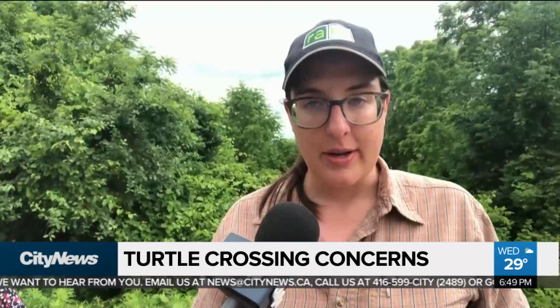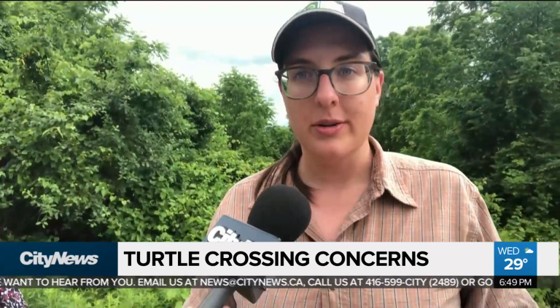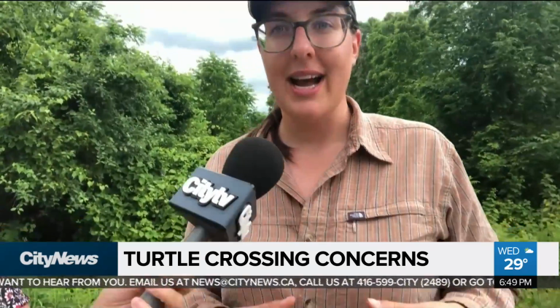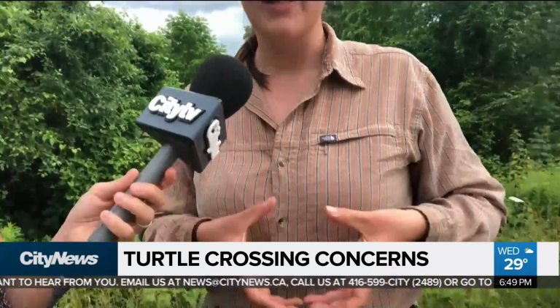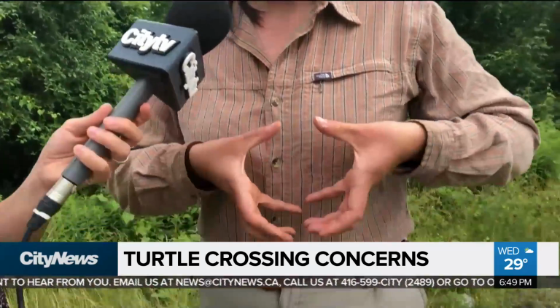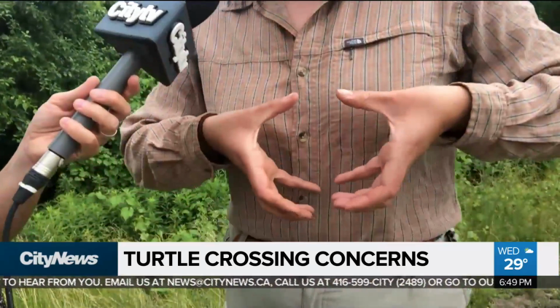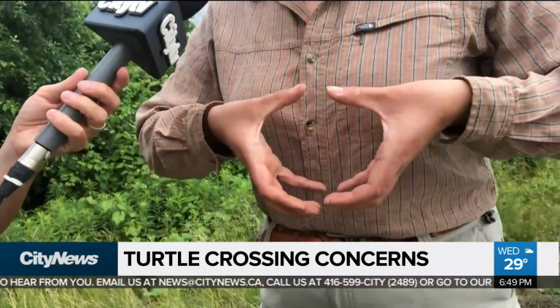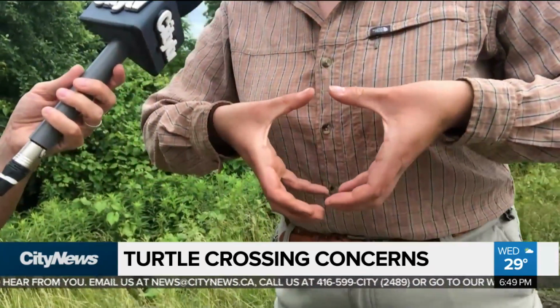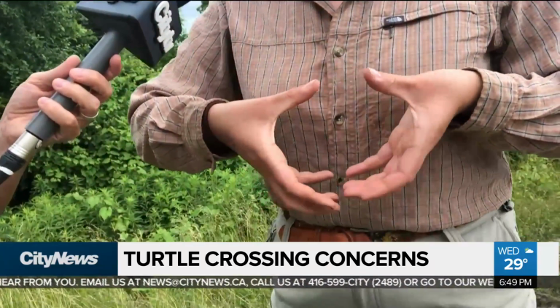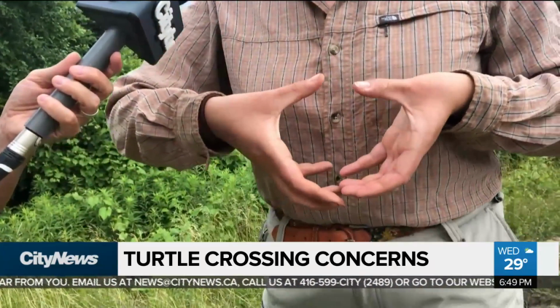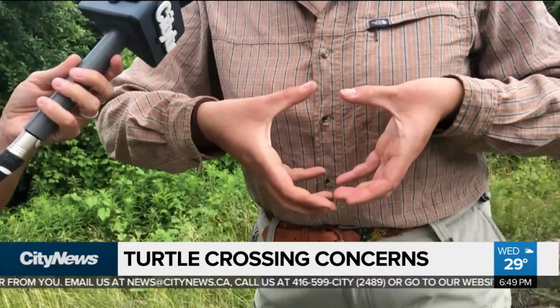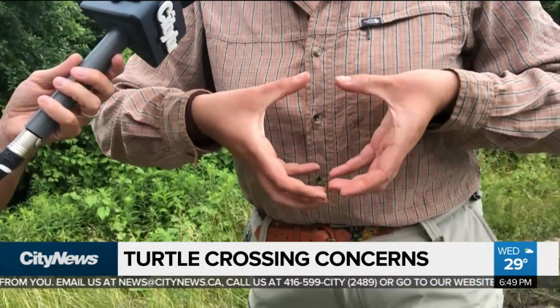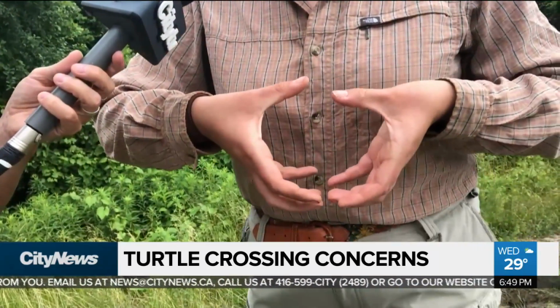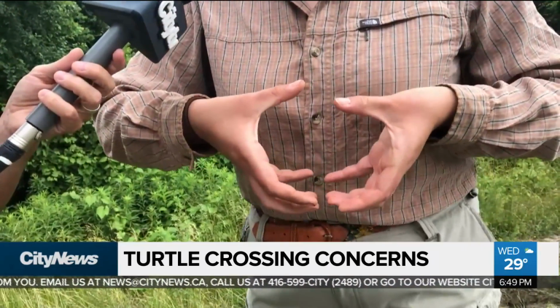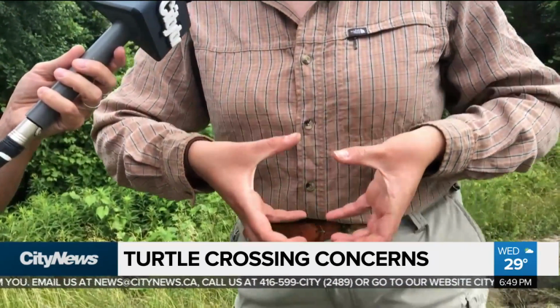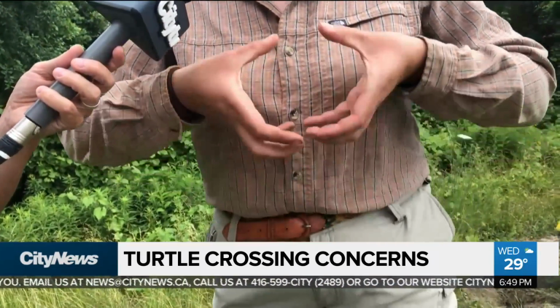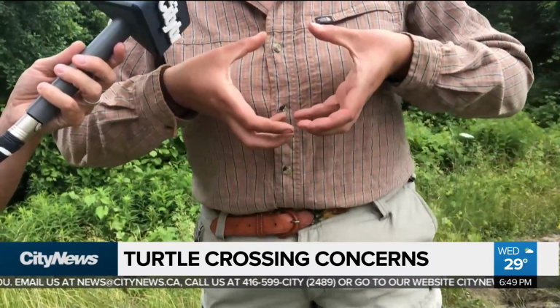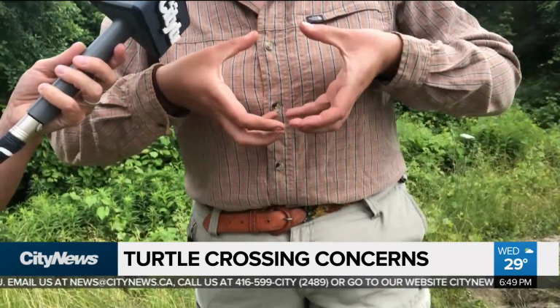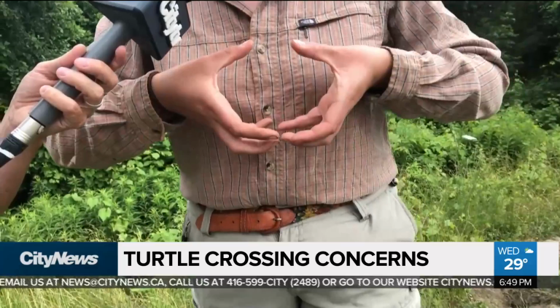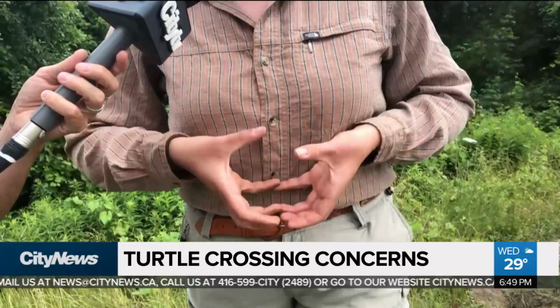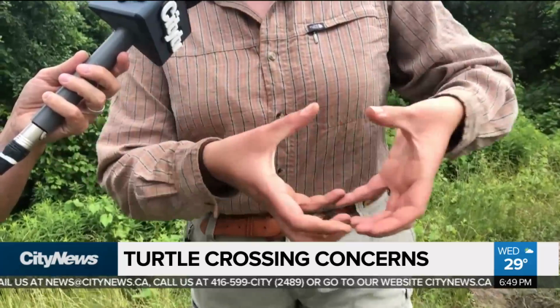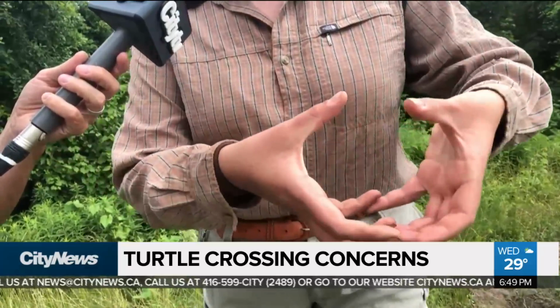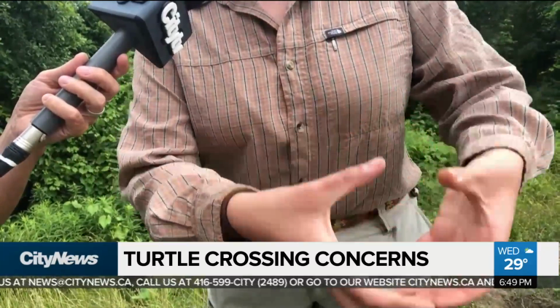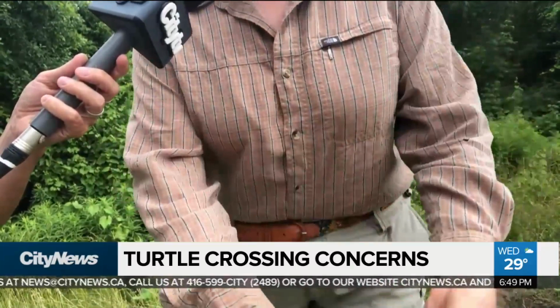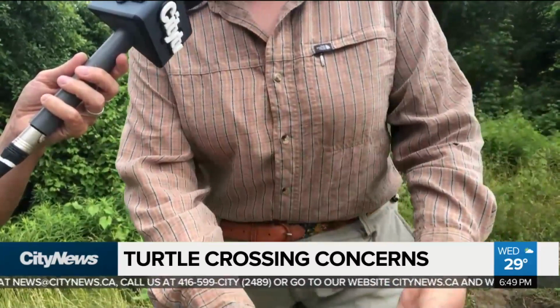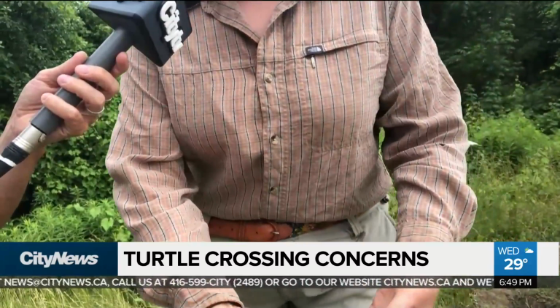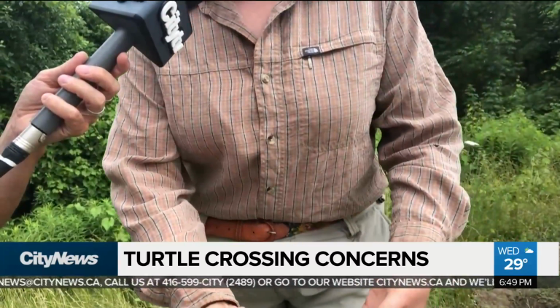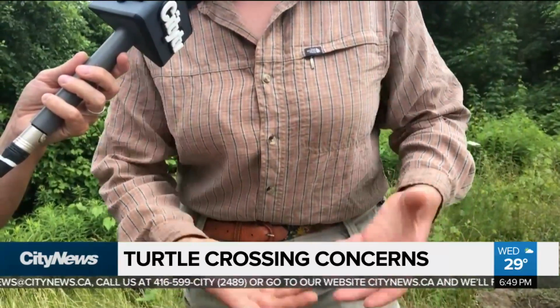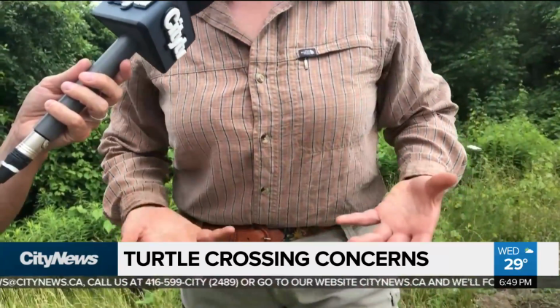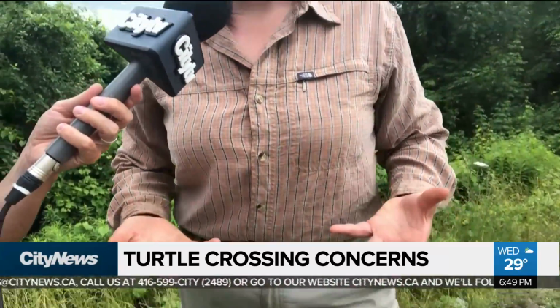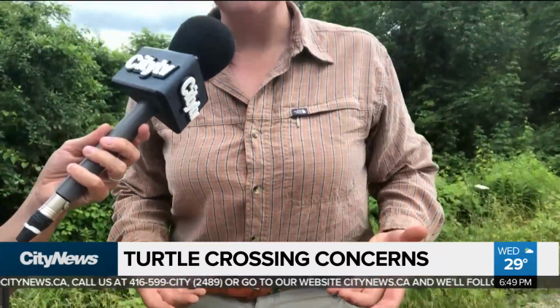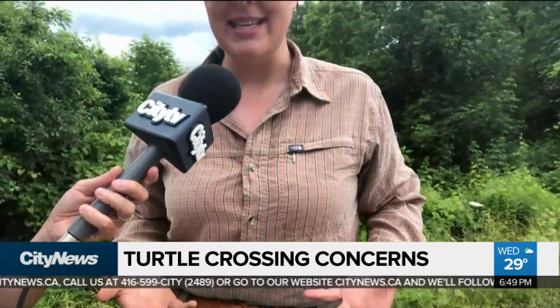You can hold it kind of like a hamburger, with your fingers underneath and your thumbs on top. Just pick it up, take it across the road, and put it down on the other side. It's fairly easy.